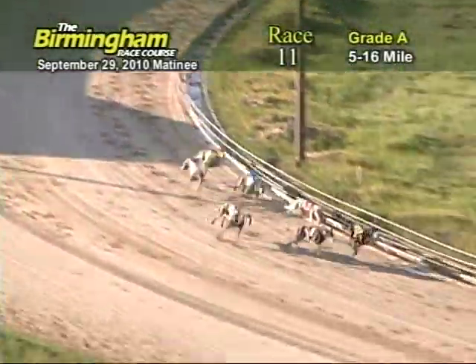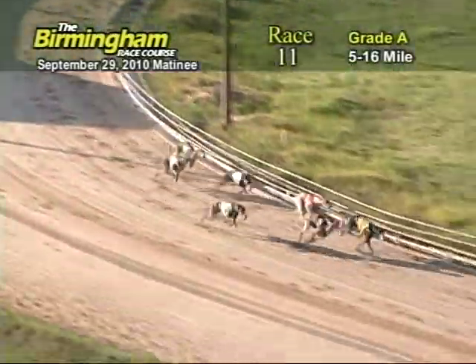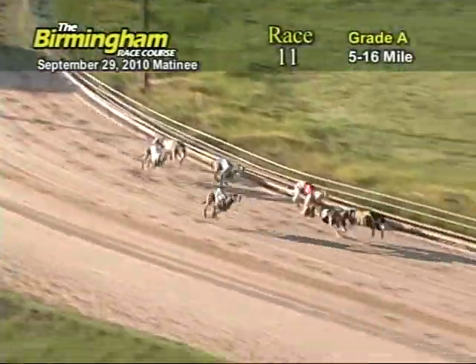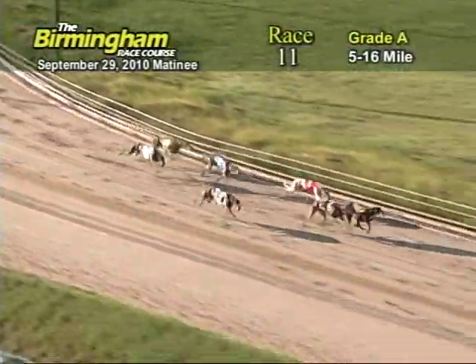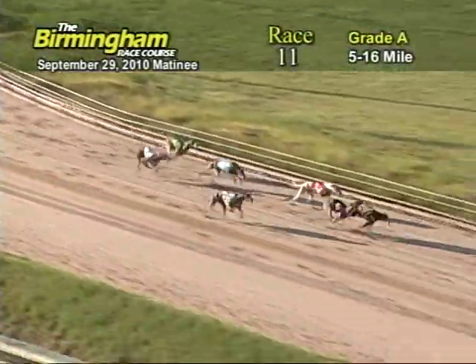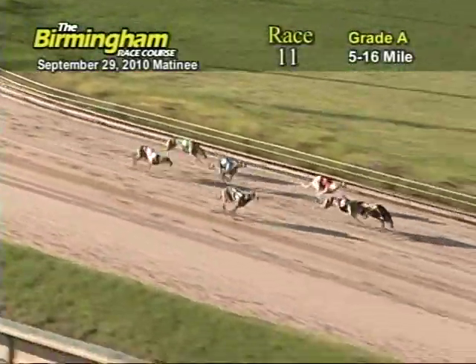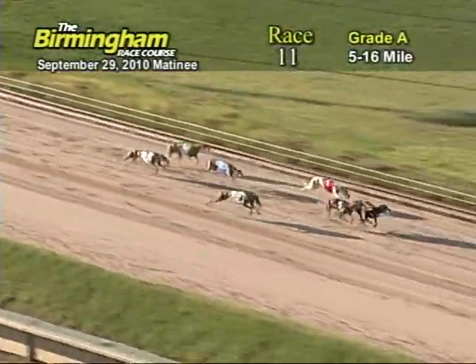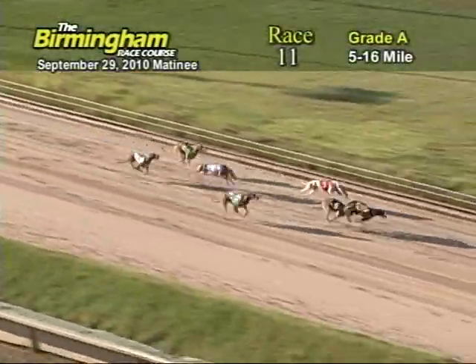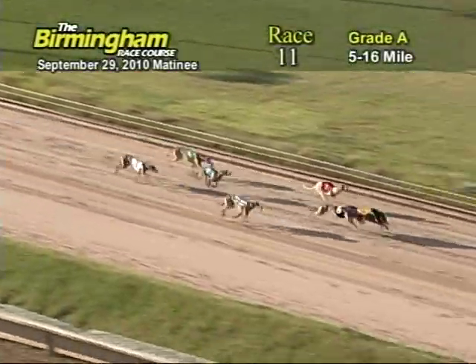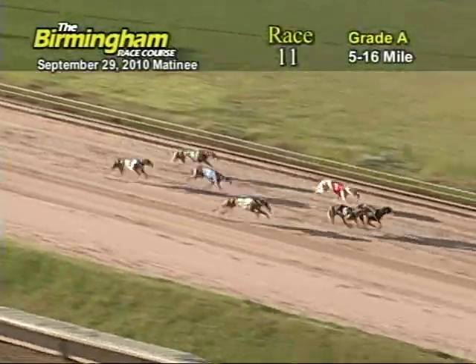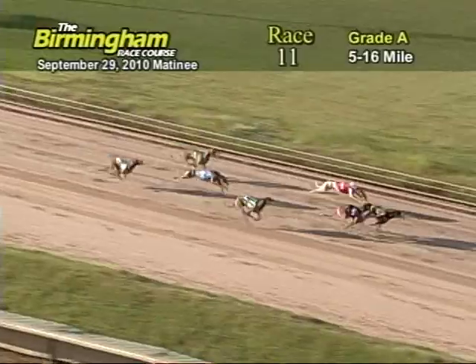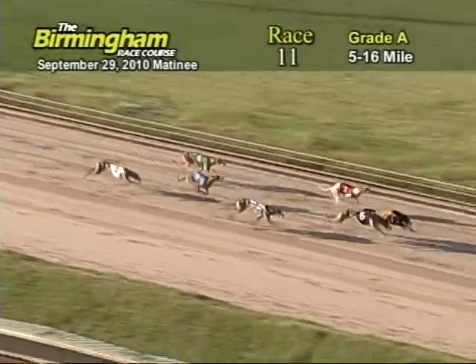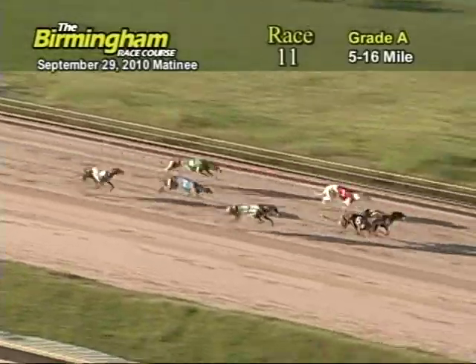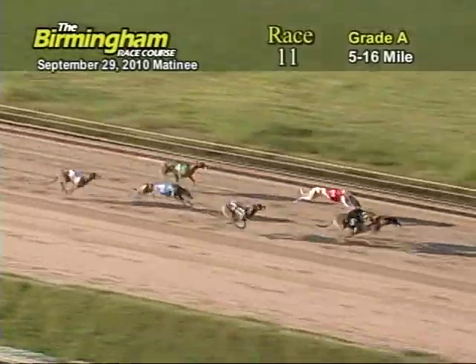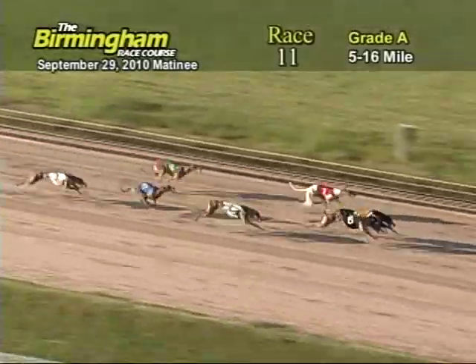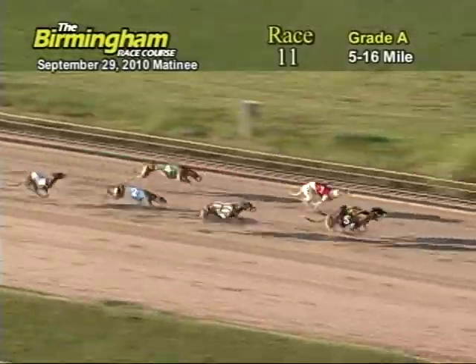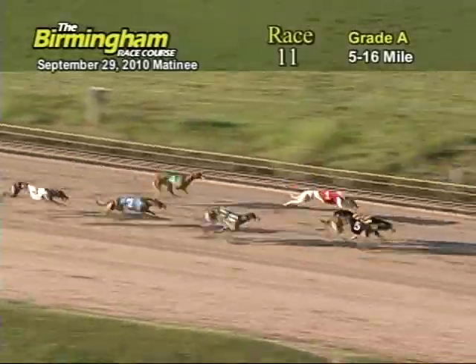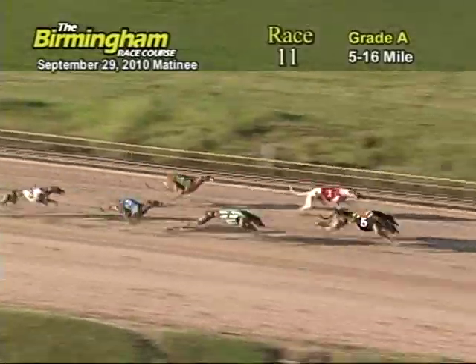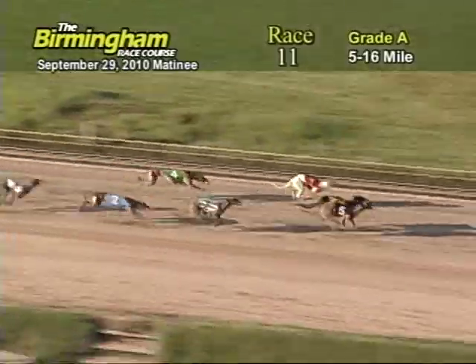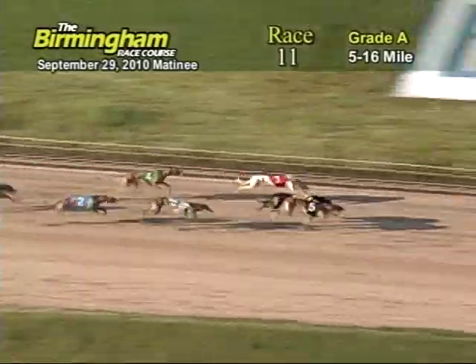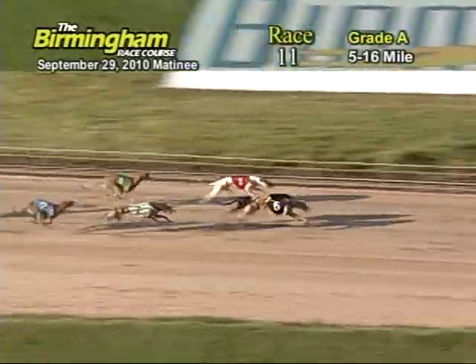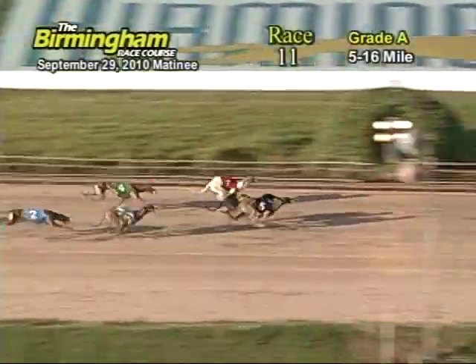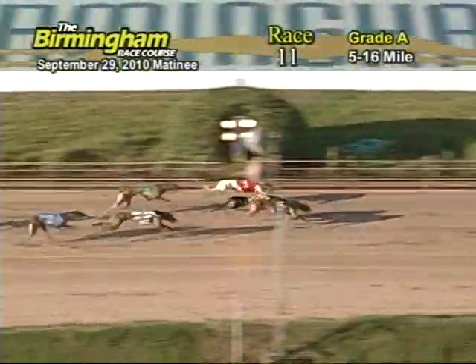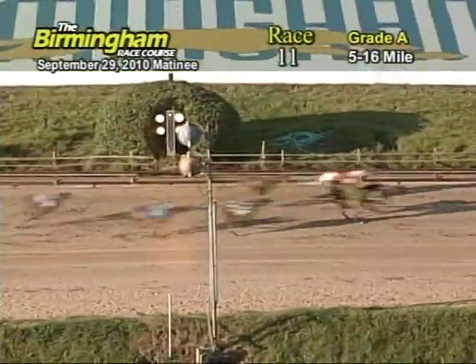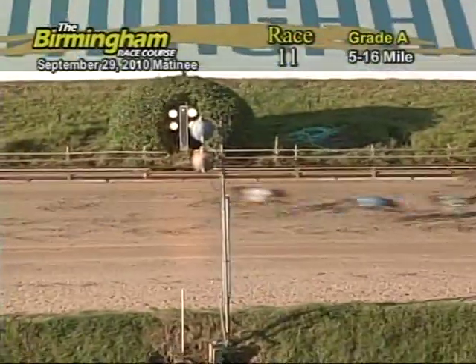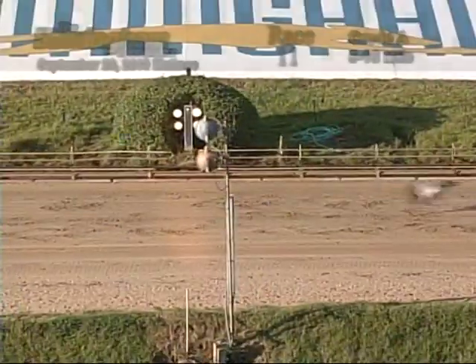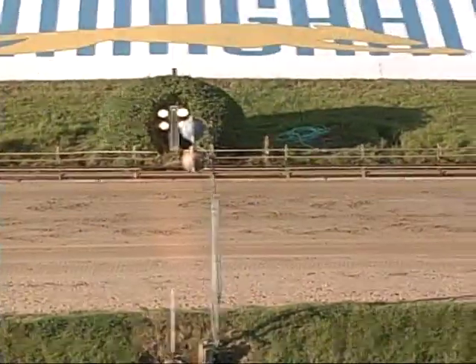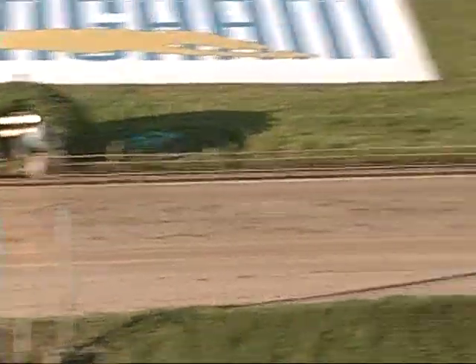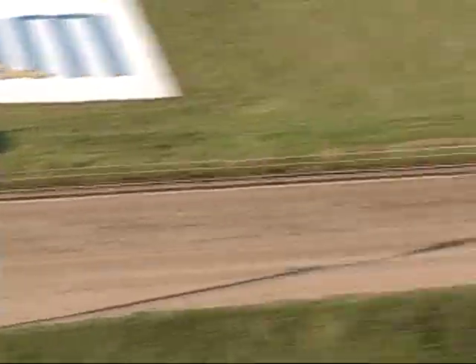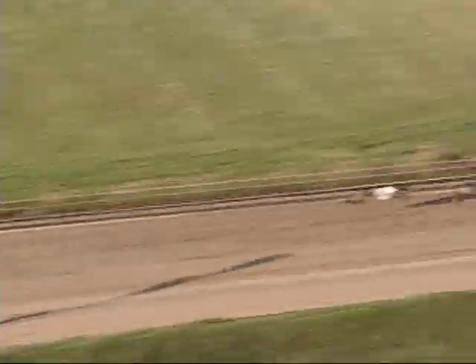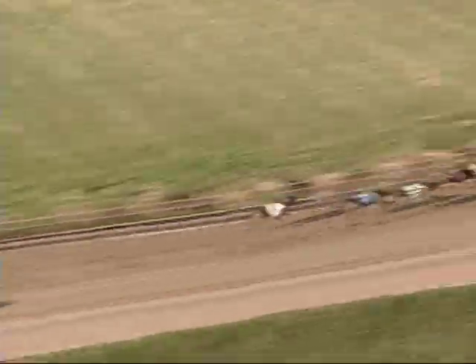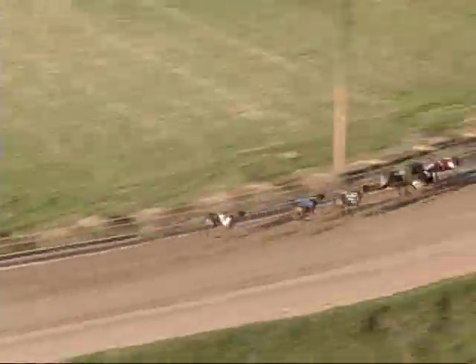Now as they head down the home stretch, number 8 has the lead from the 5. Now entering the wire, it's going to be 5. That takes a win.